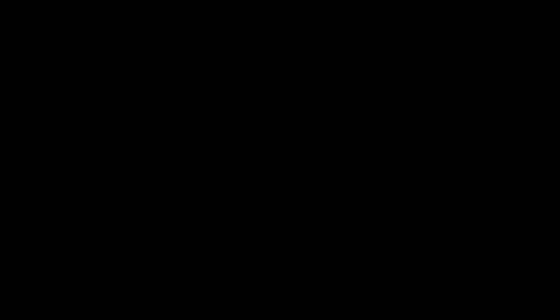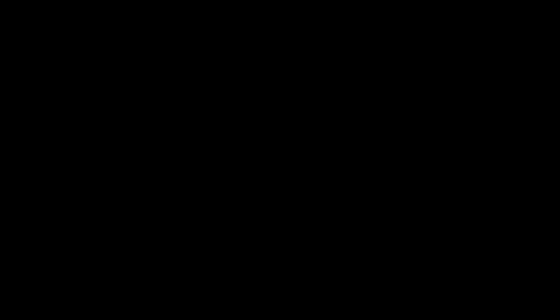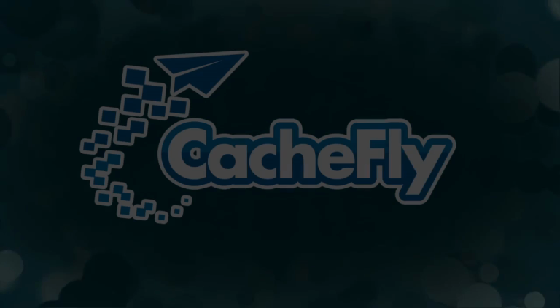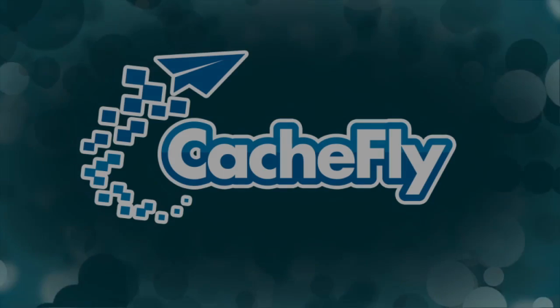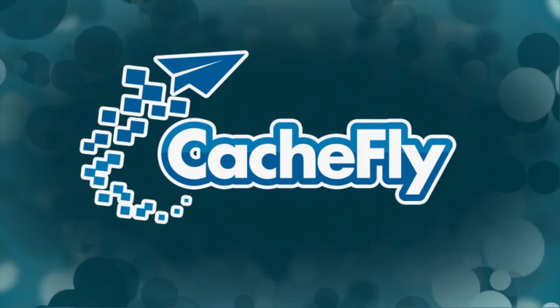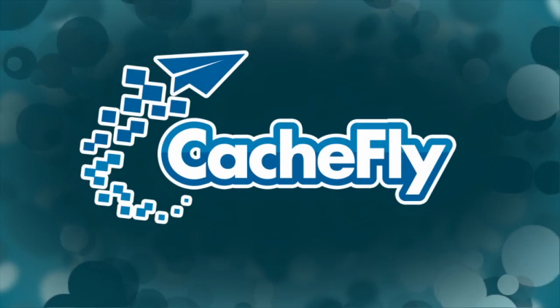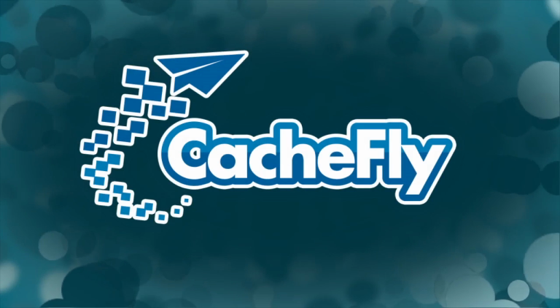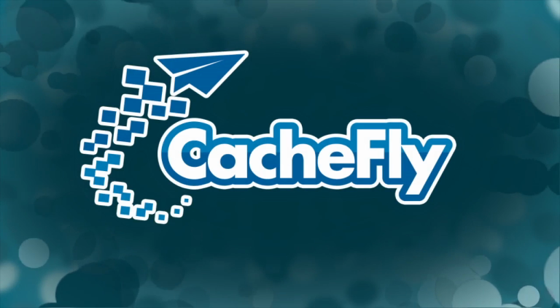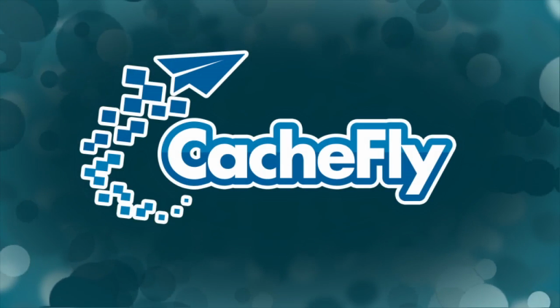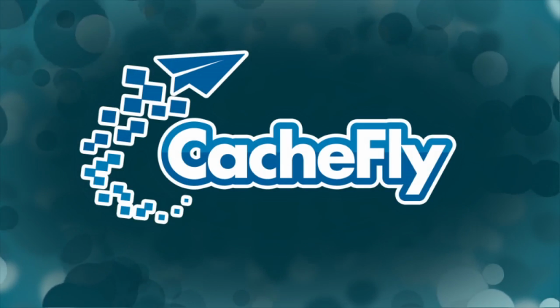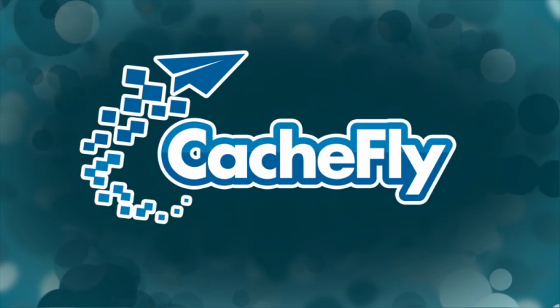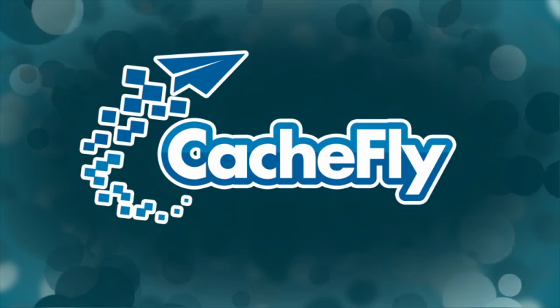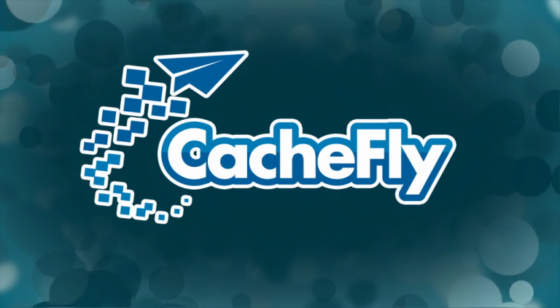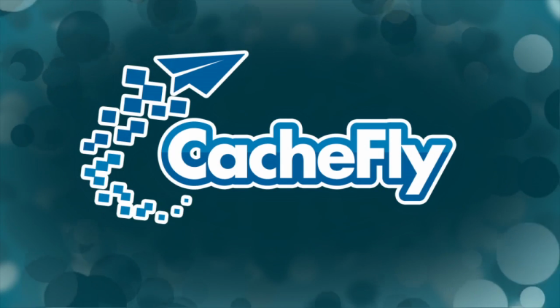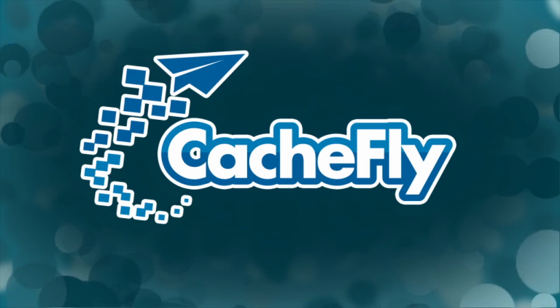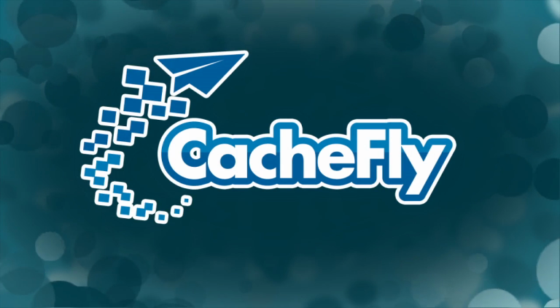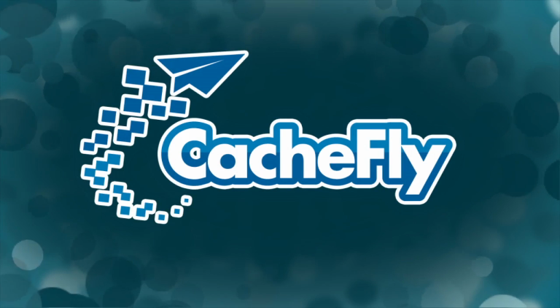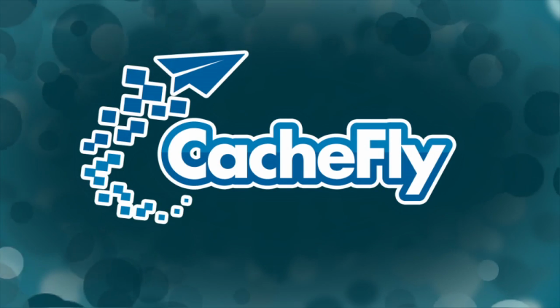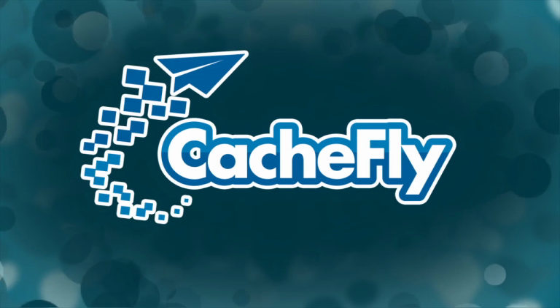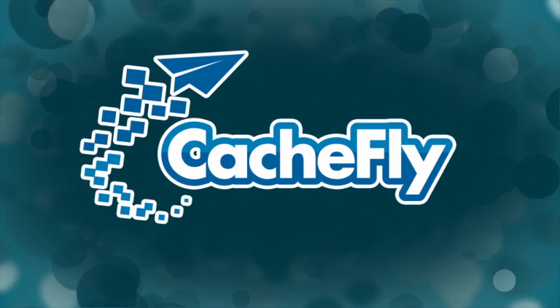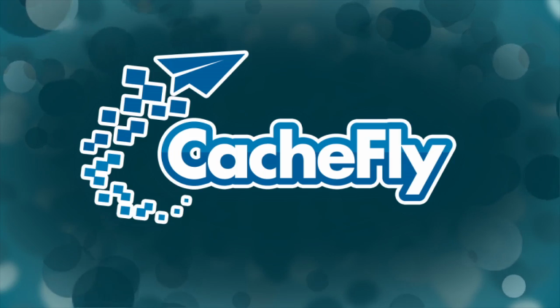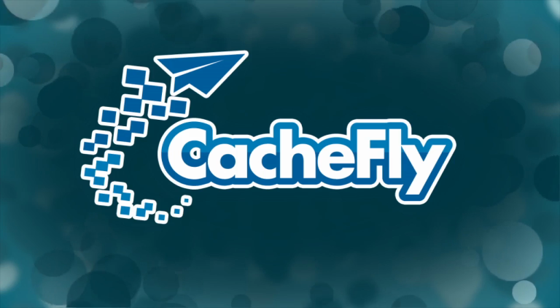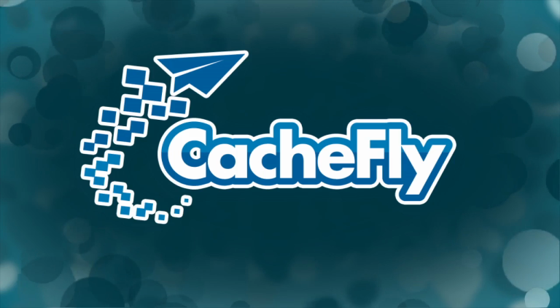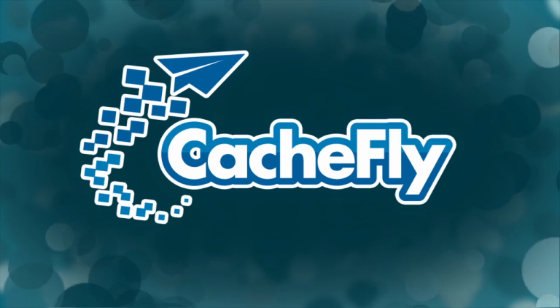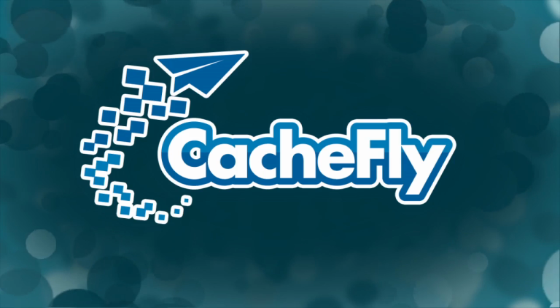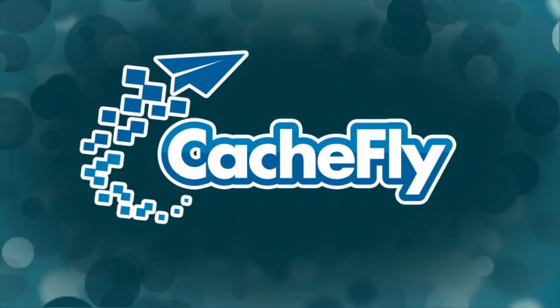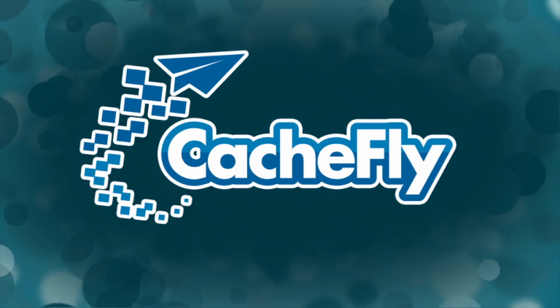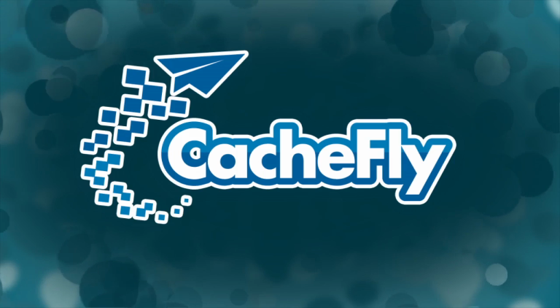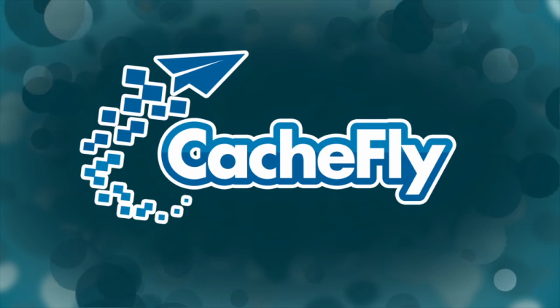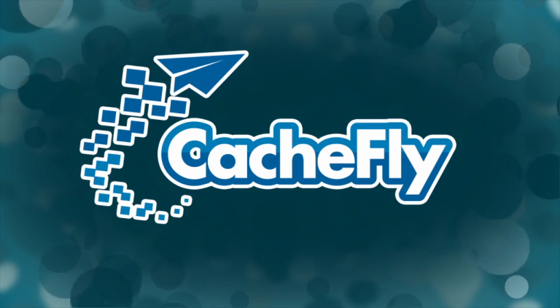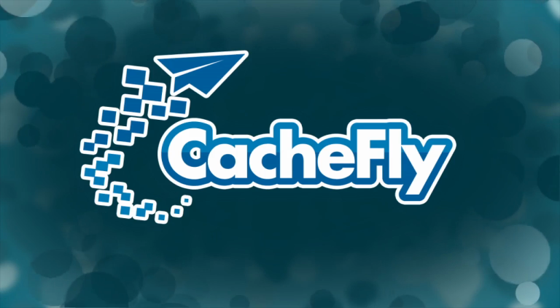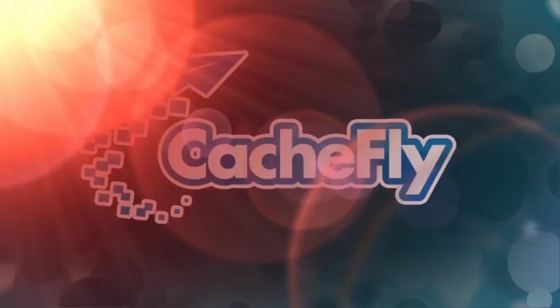Bandwidth for Before You Buy is brought to you by Cachfly, at cachfly.com.